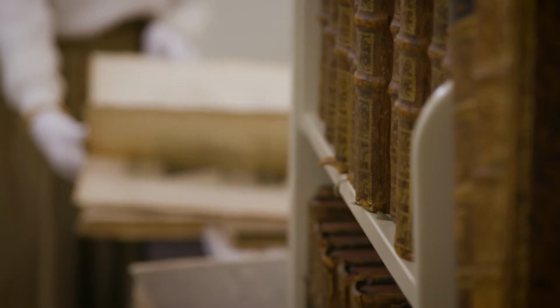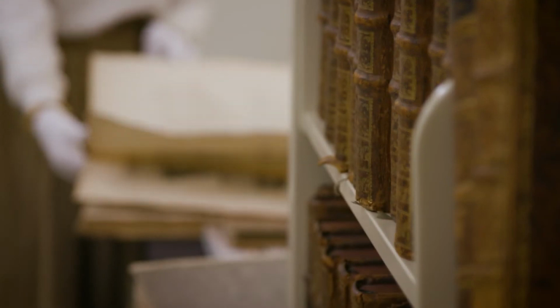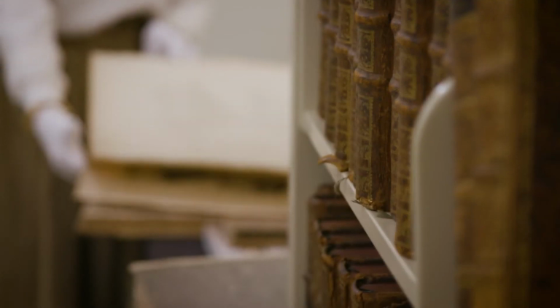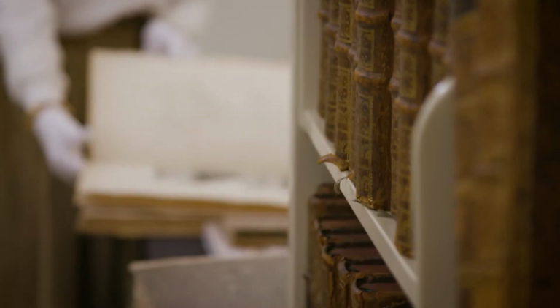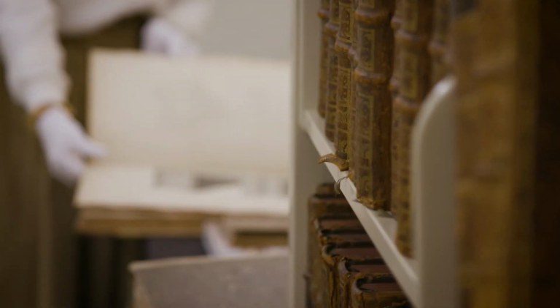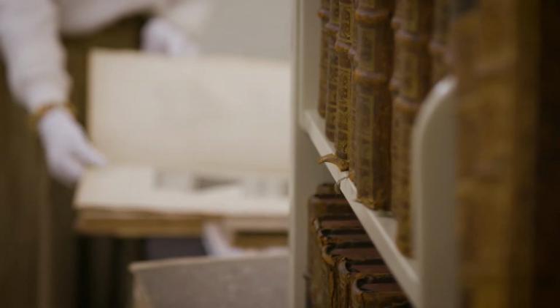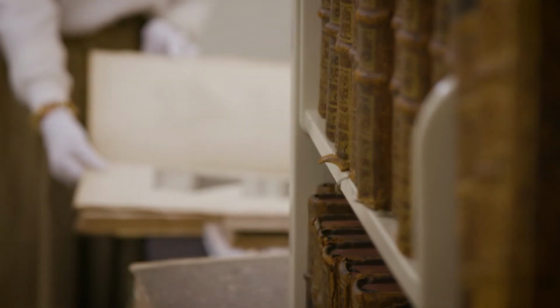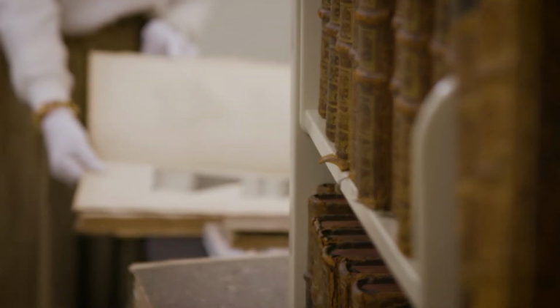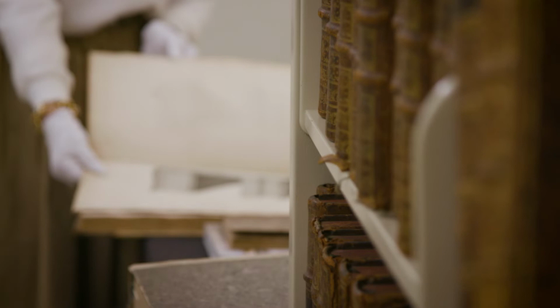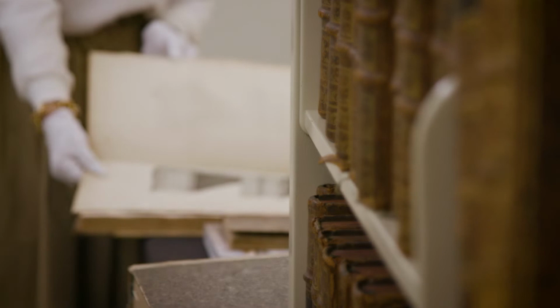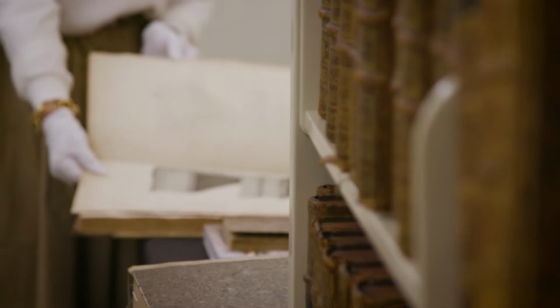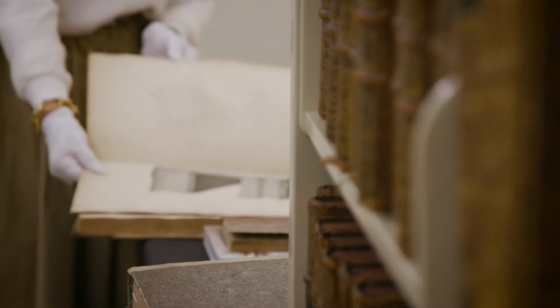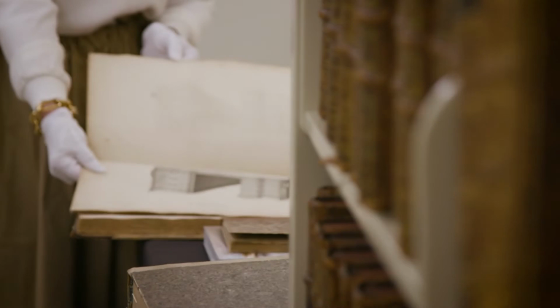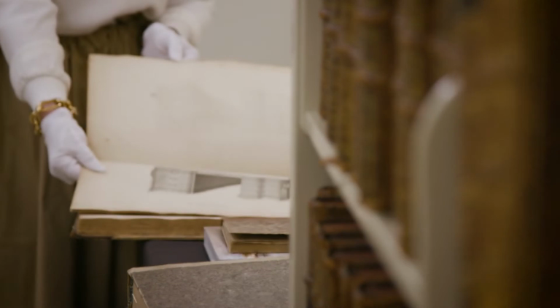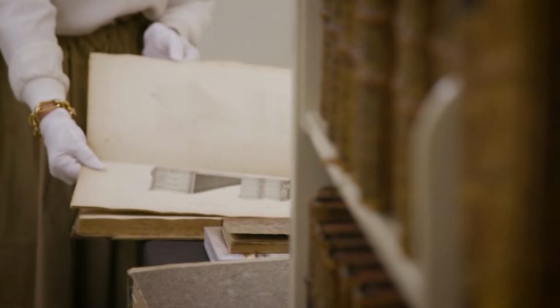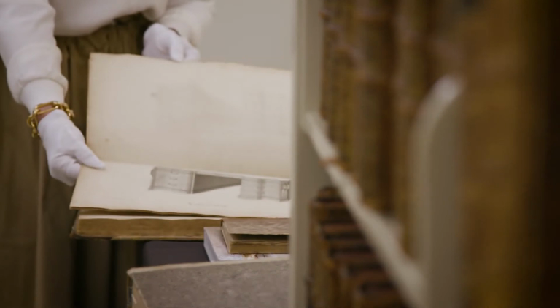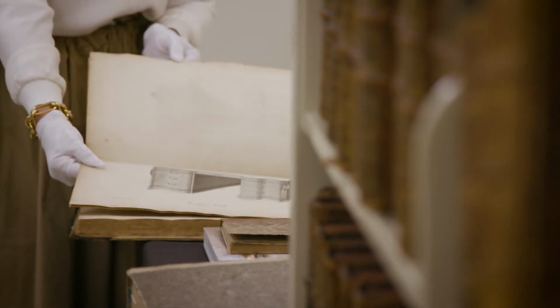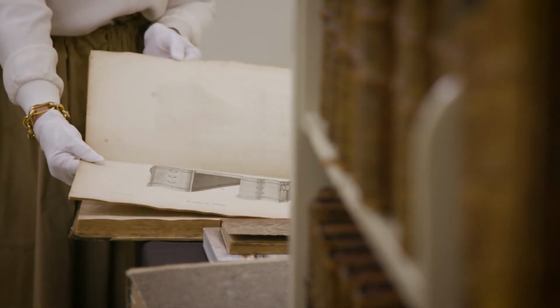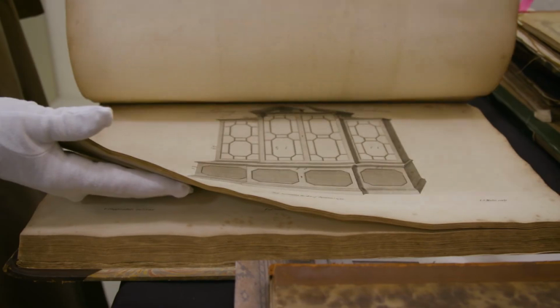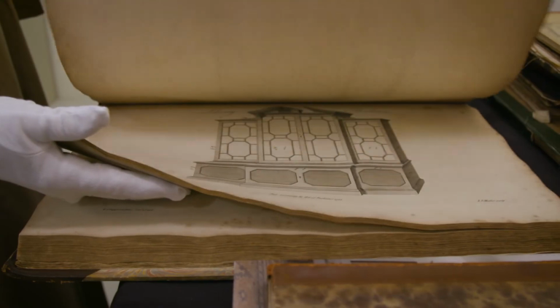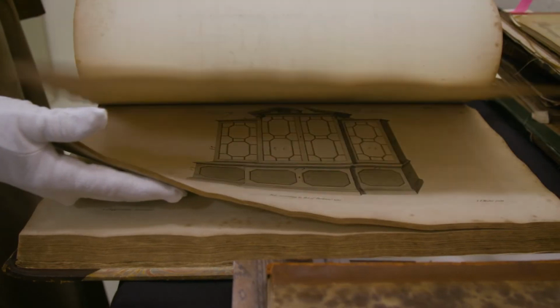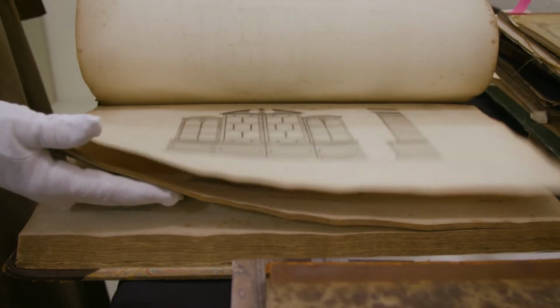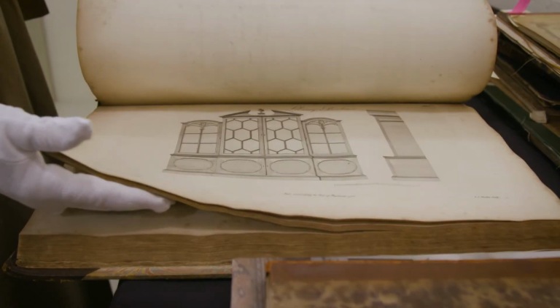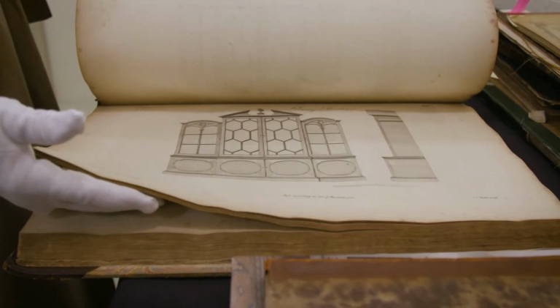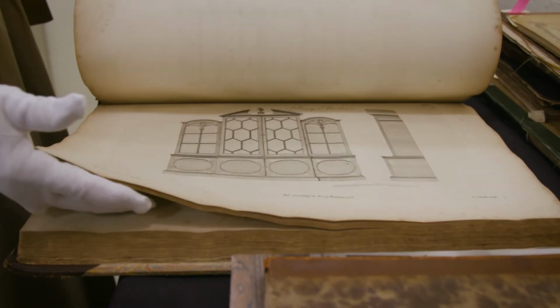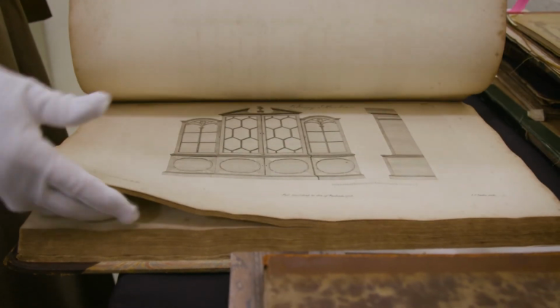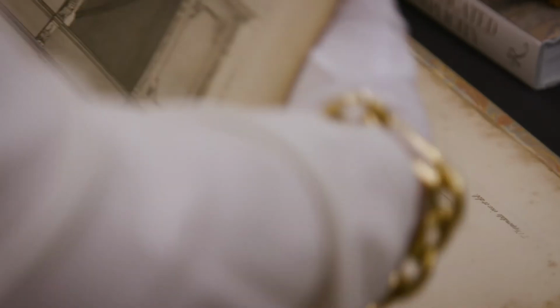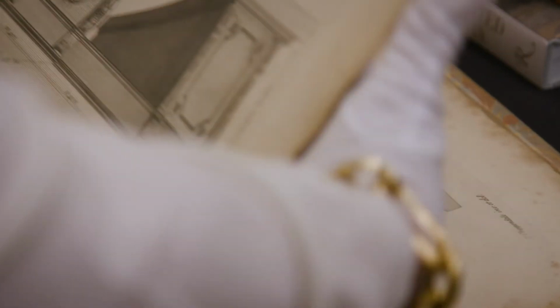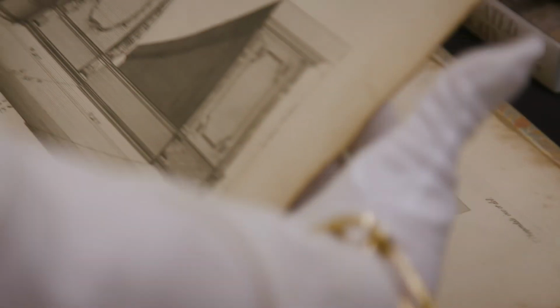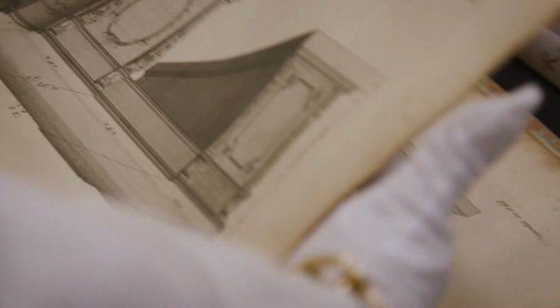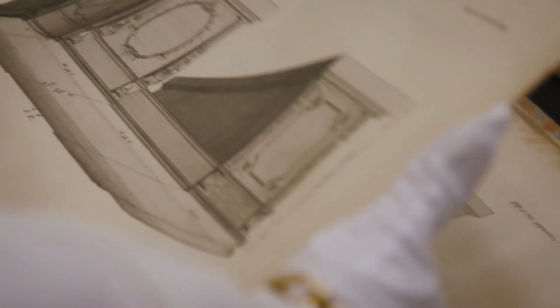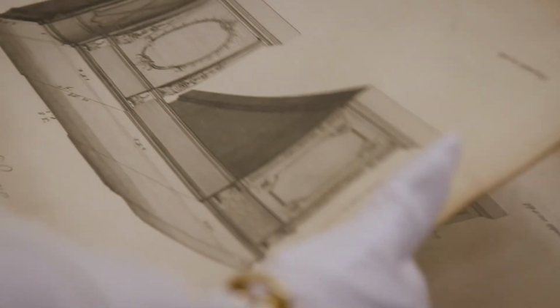To have one place with this complete library is really special.